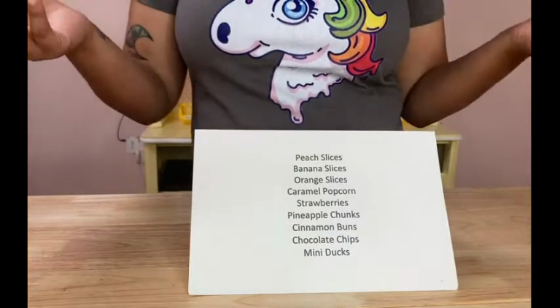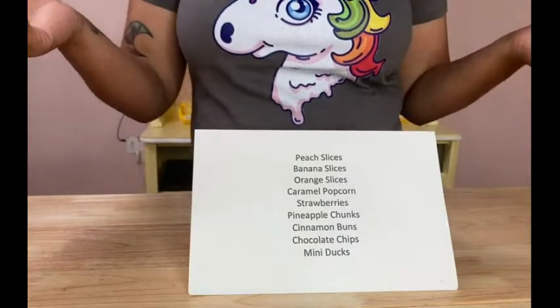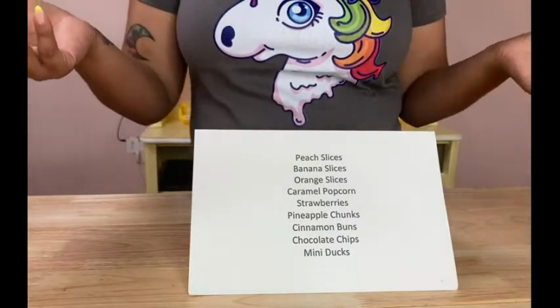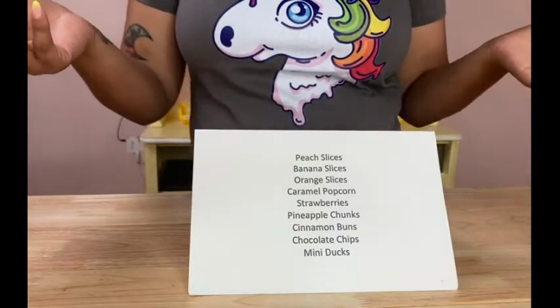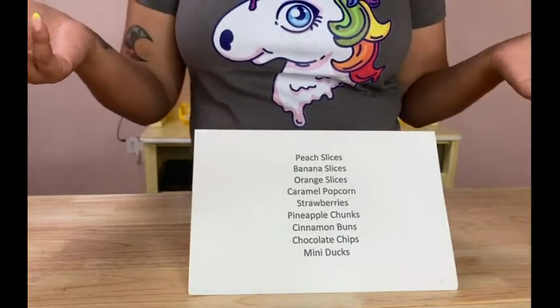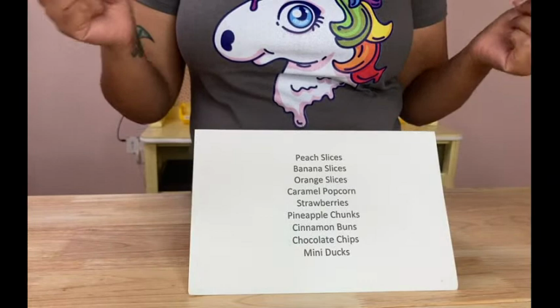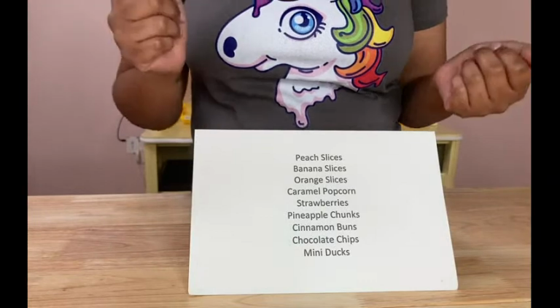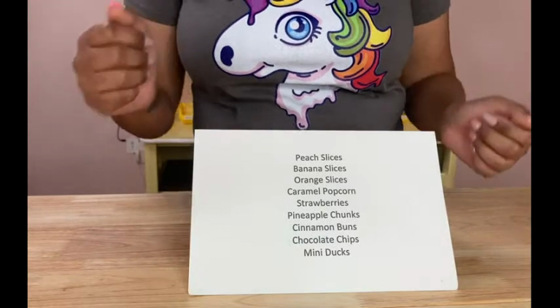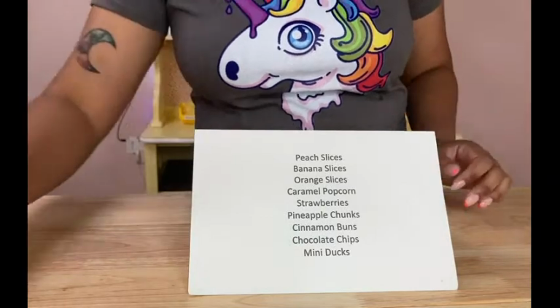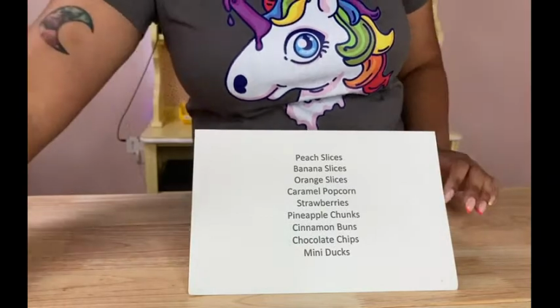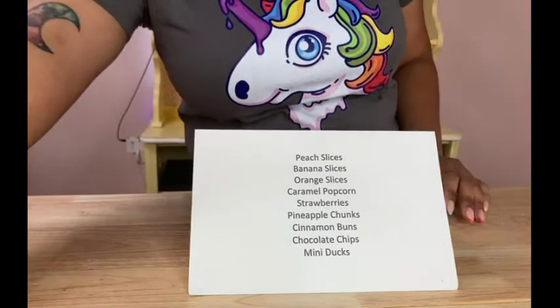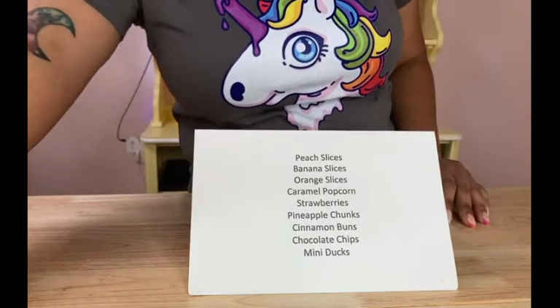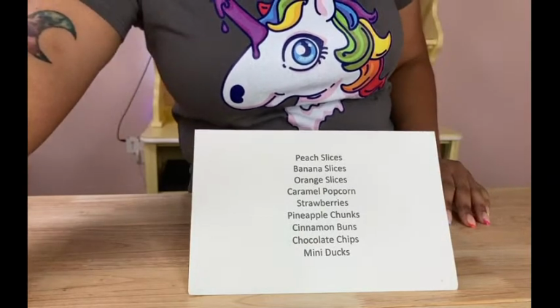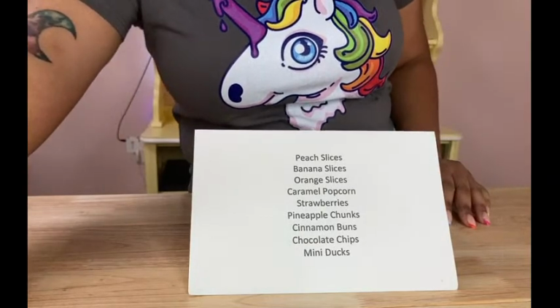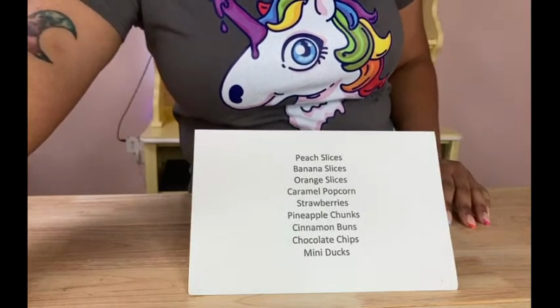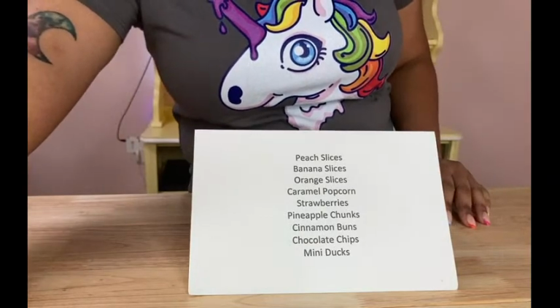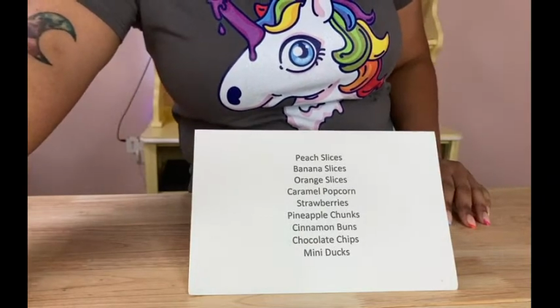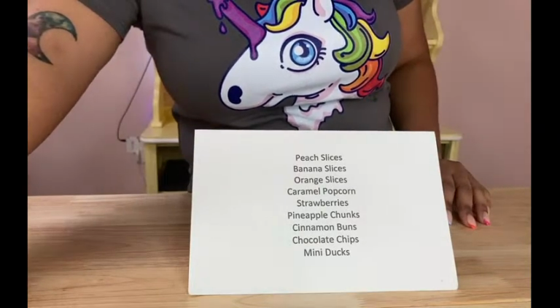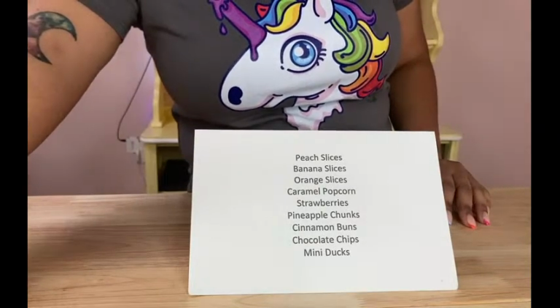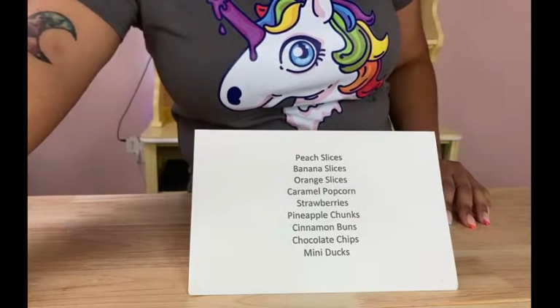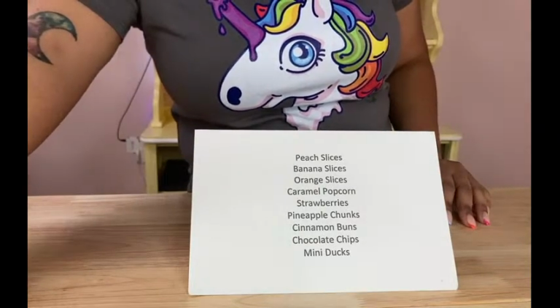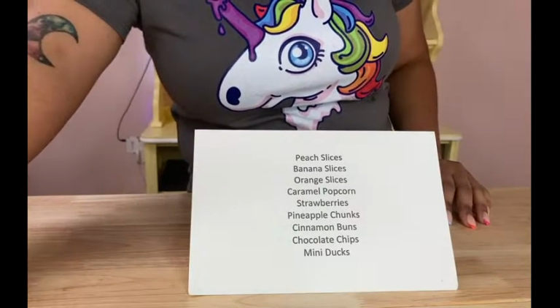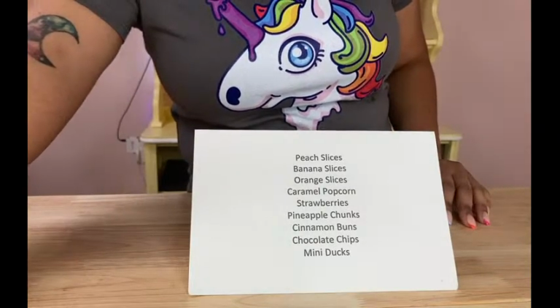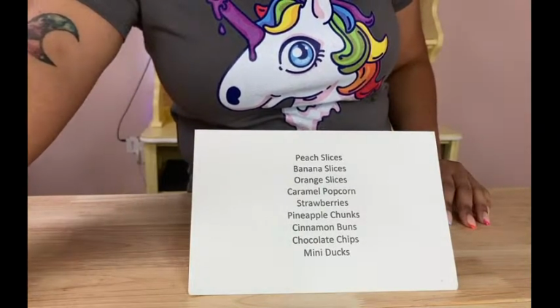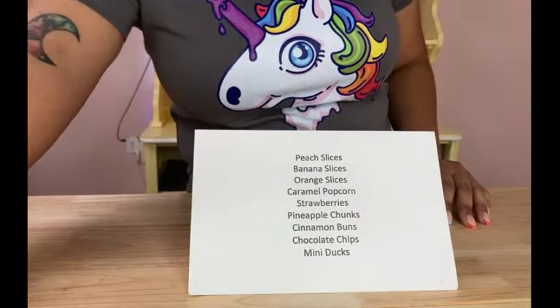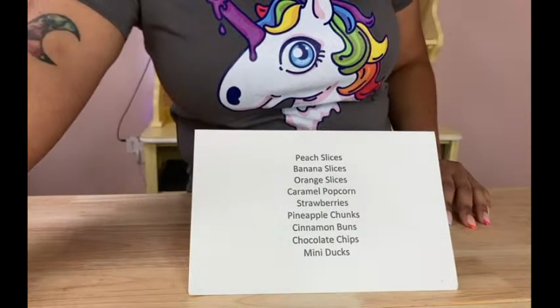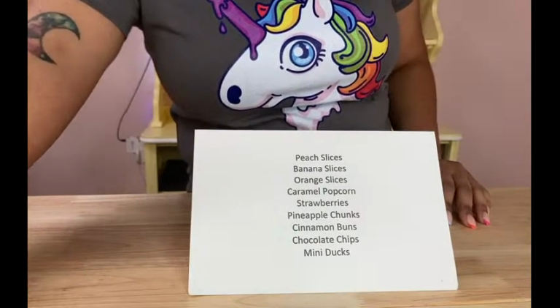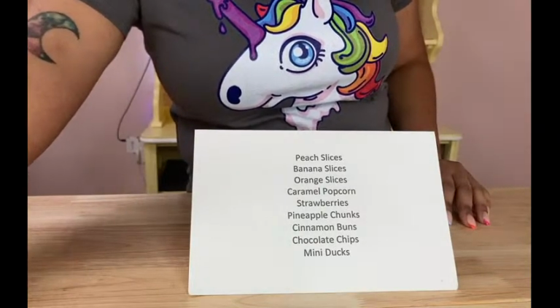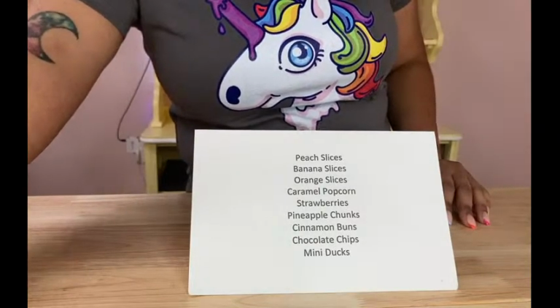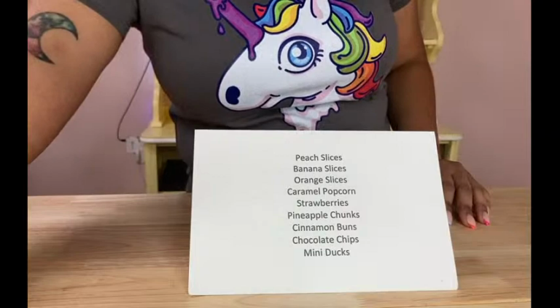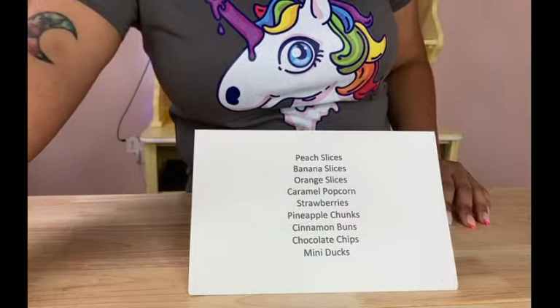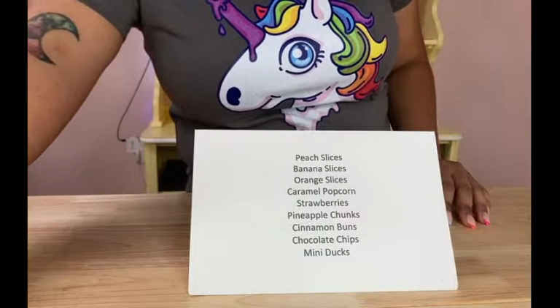We are going to start with strawberry shortcake, and someone else said banana pudding — so we have some good desserts. Let me get everything ready to make a strawberry shortcake candle.